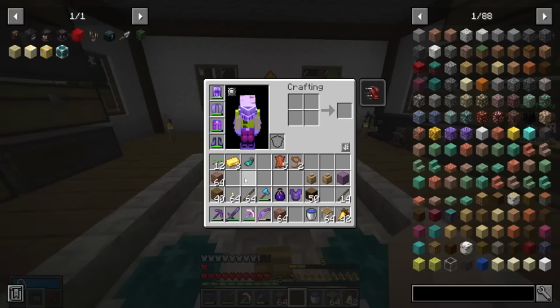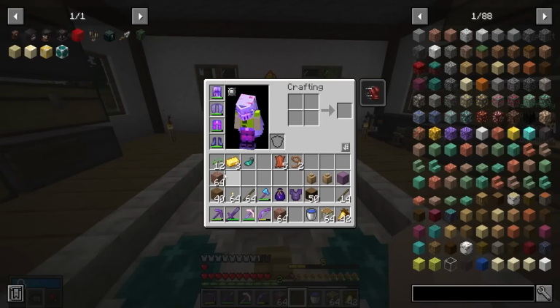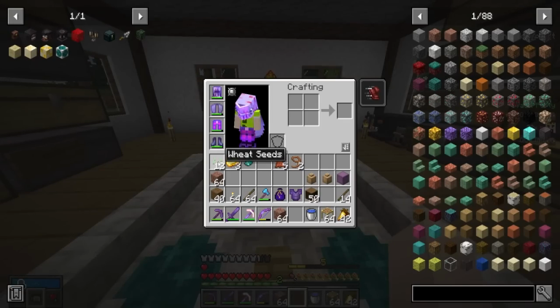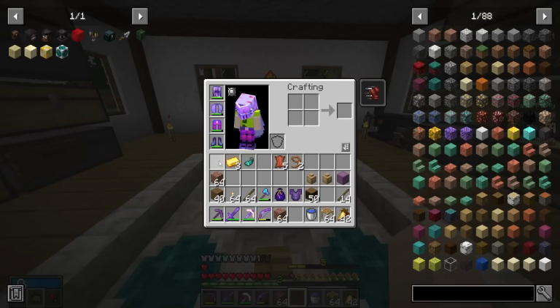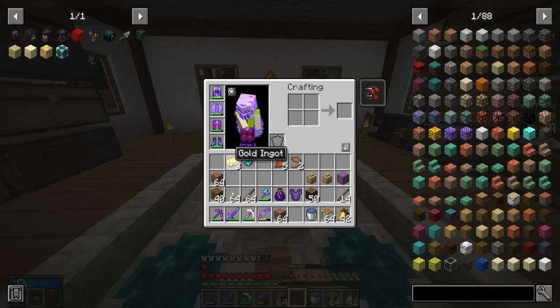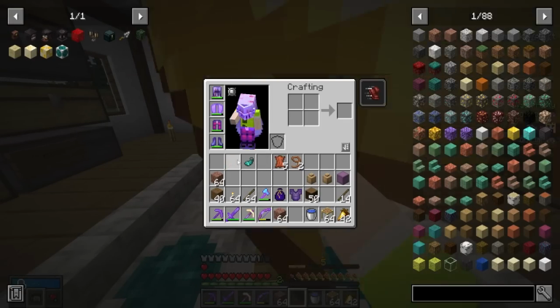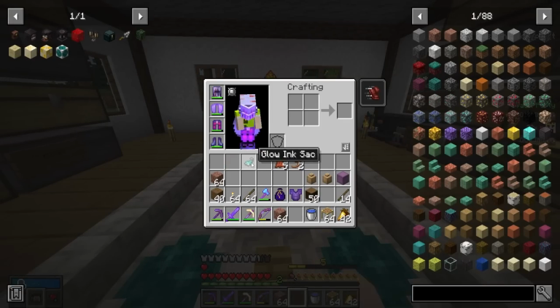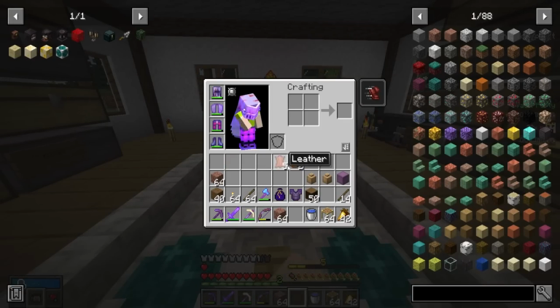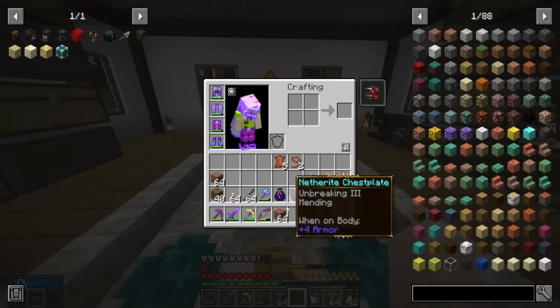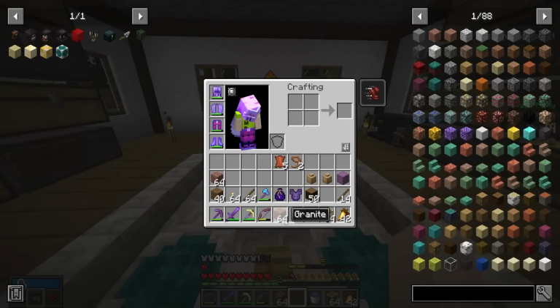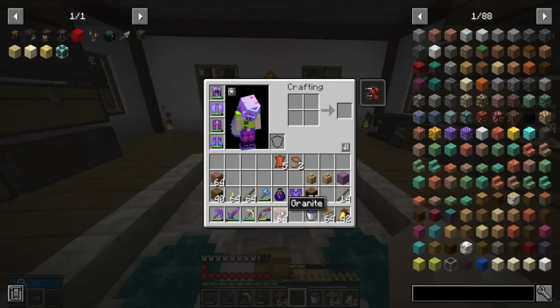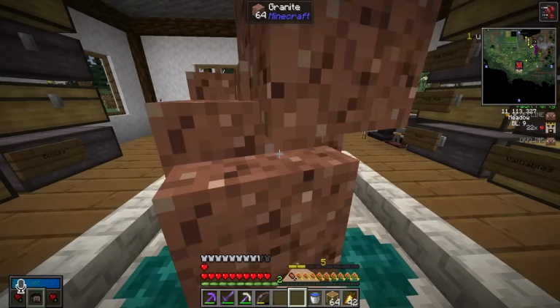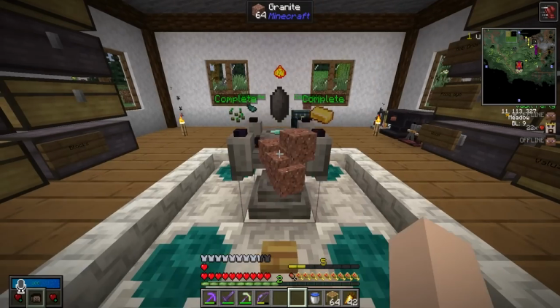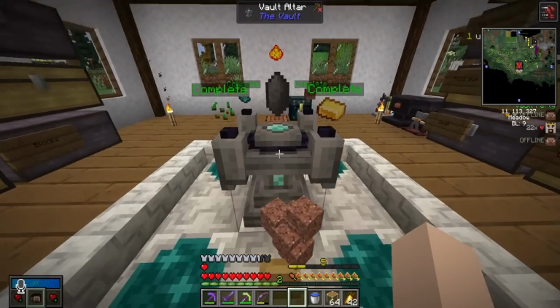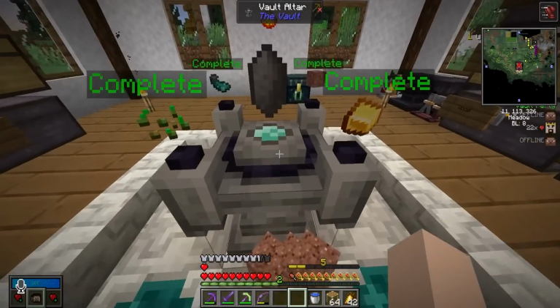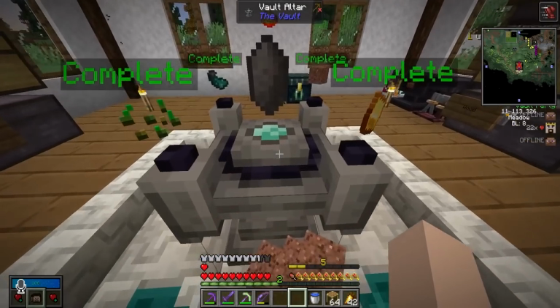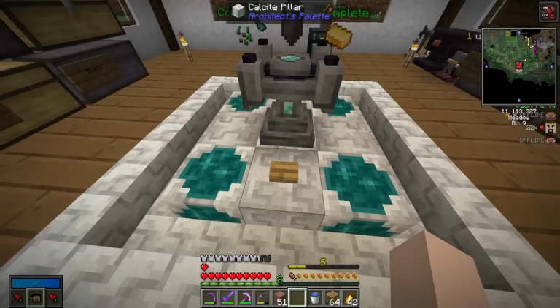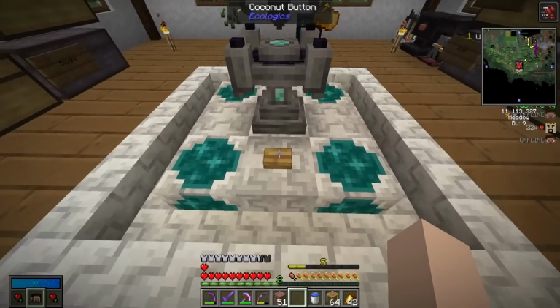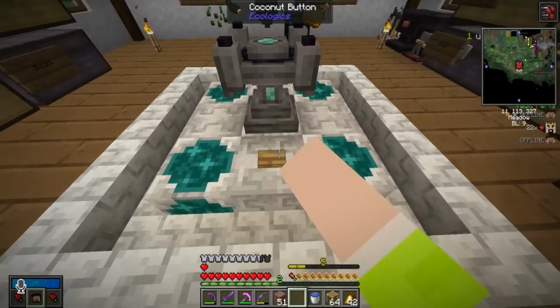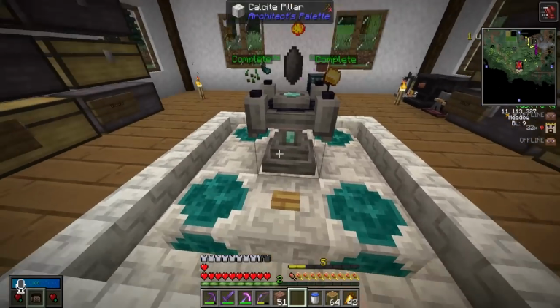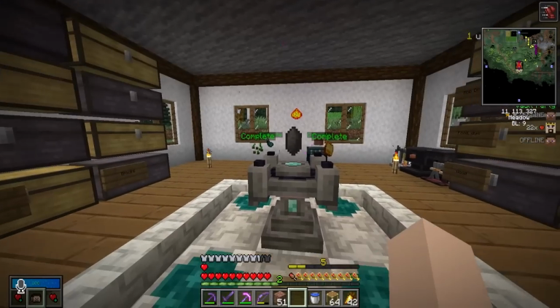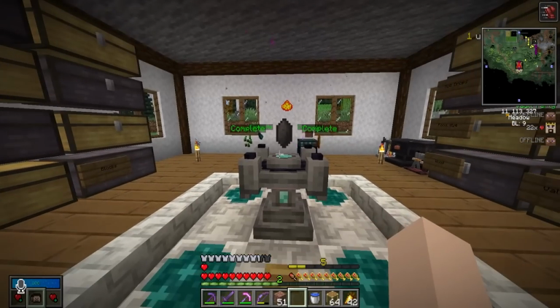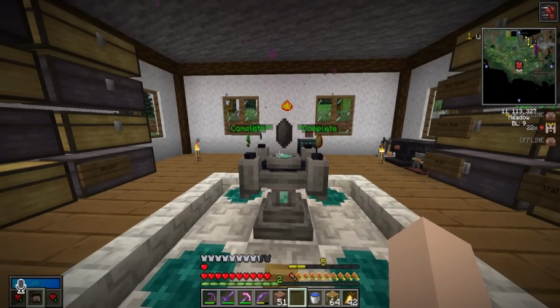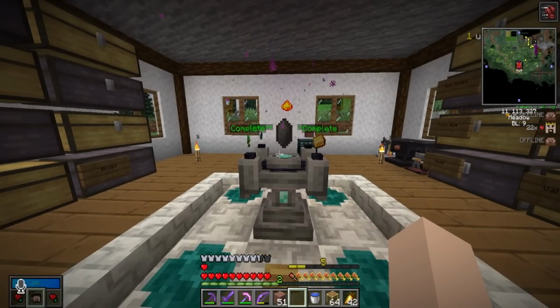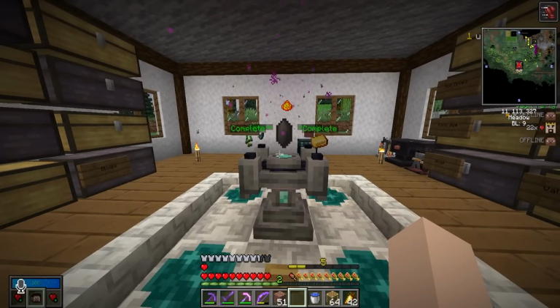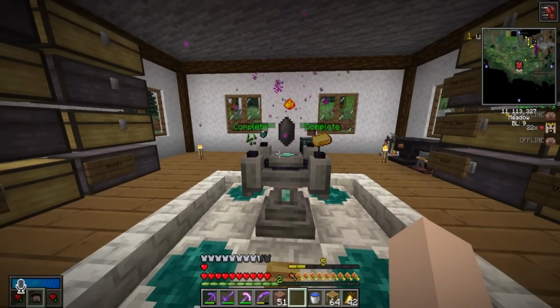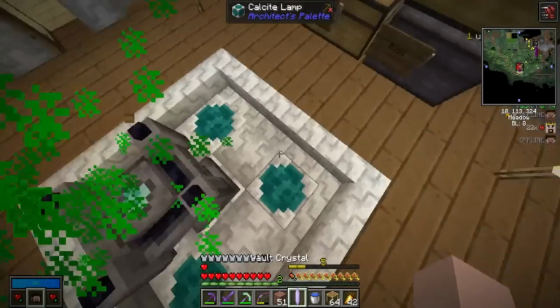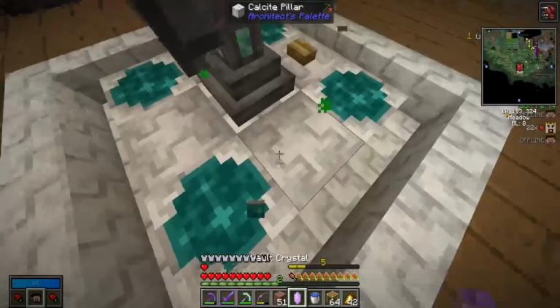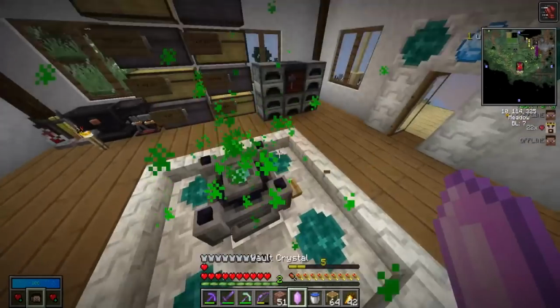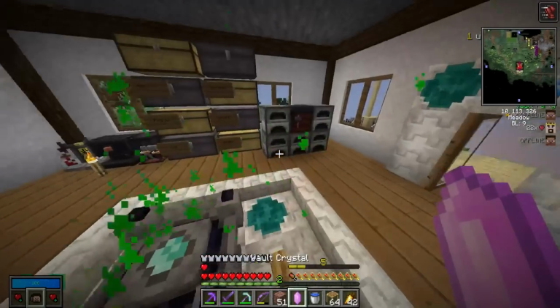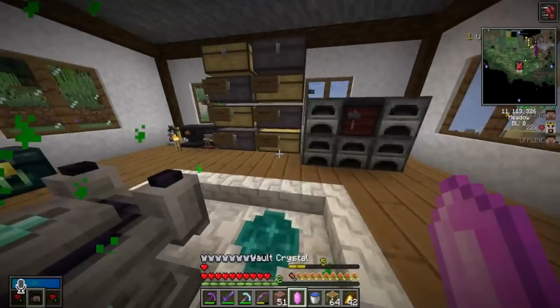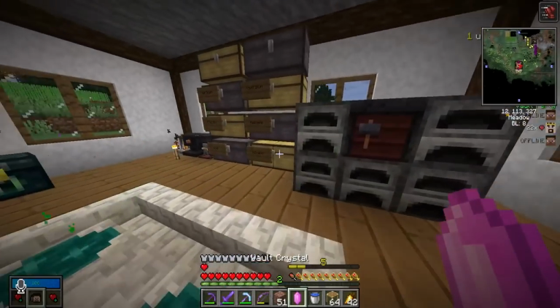All right, here we go — seeds, gold, glow ink, and granite. Give me my crystal. Nice.